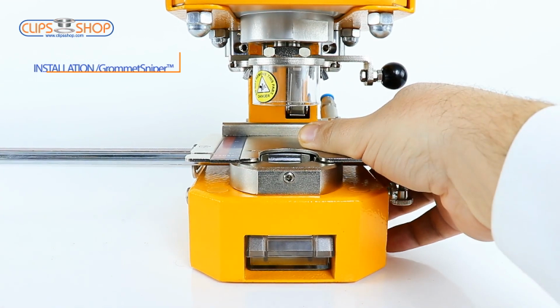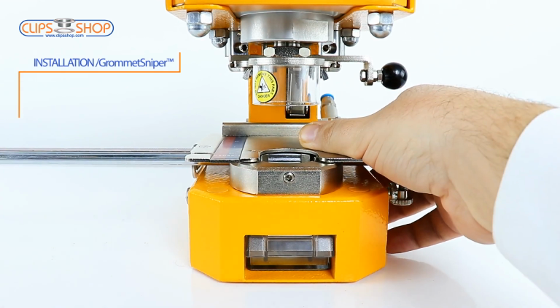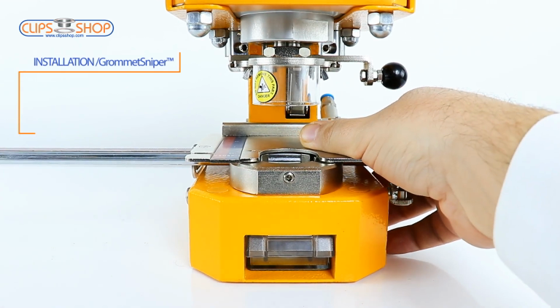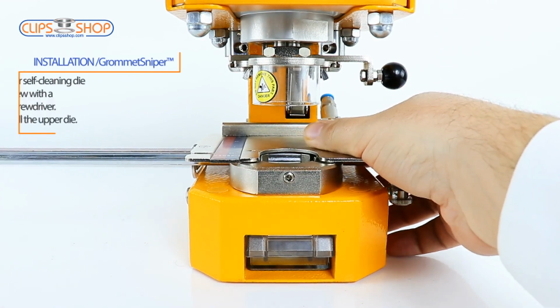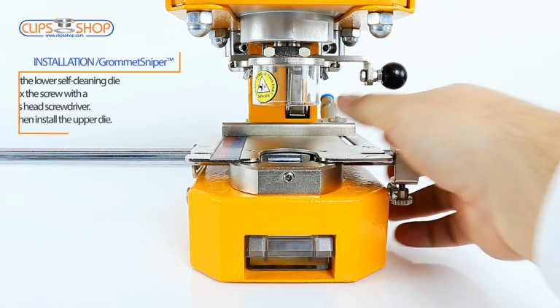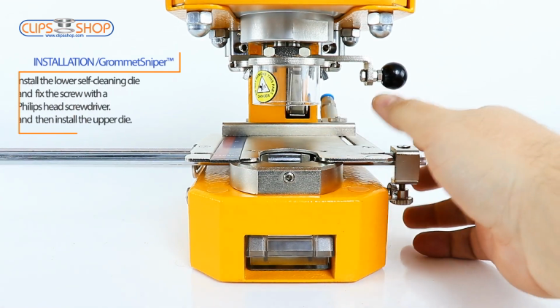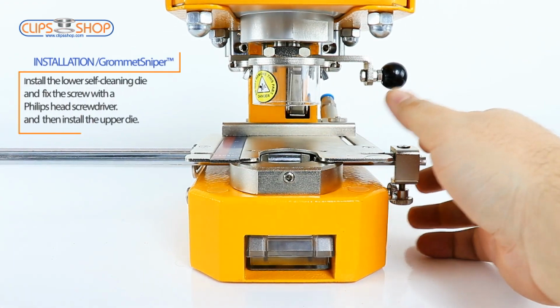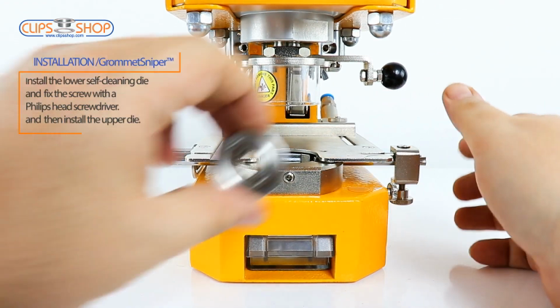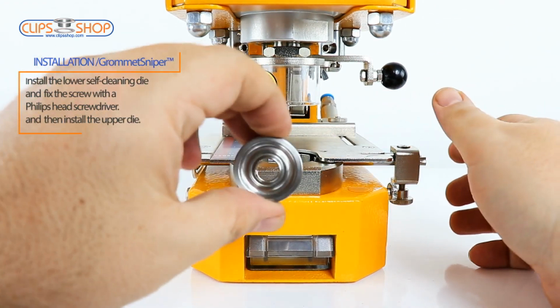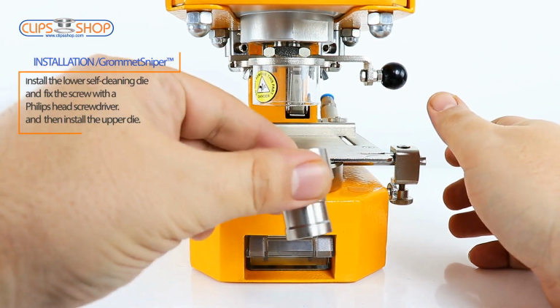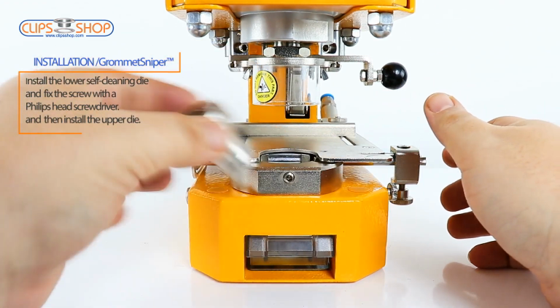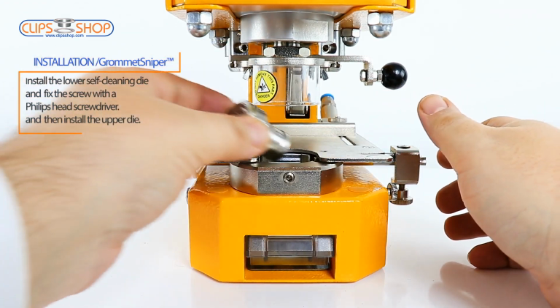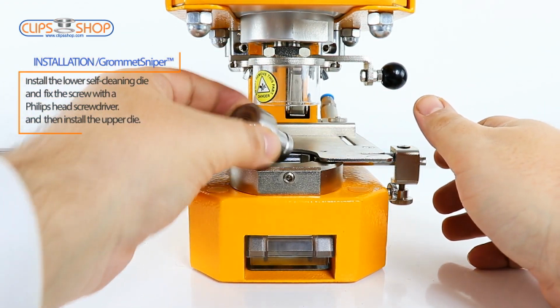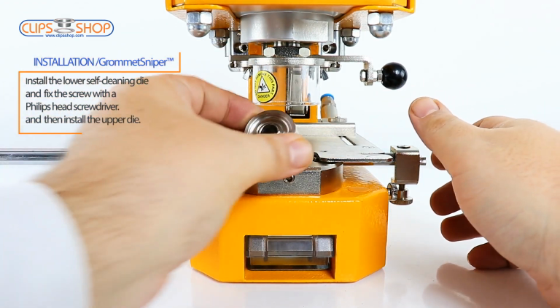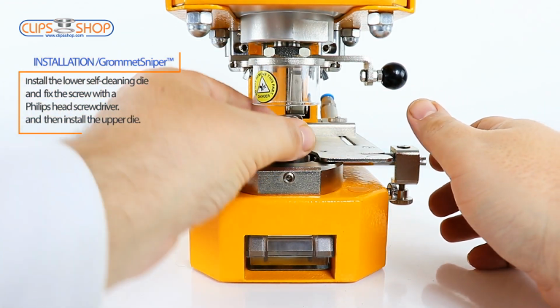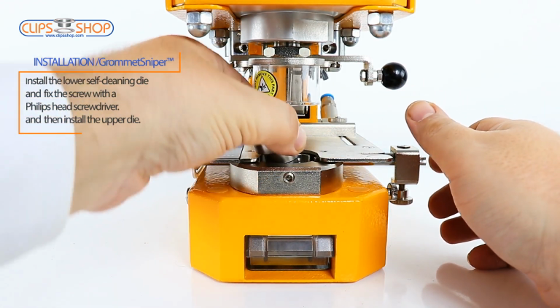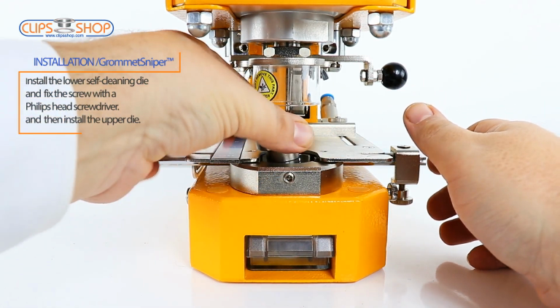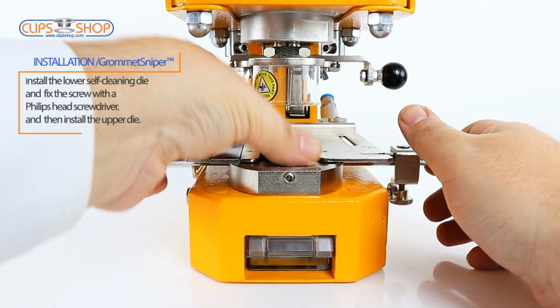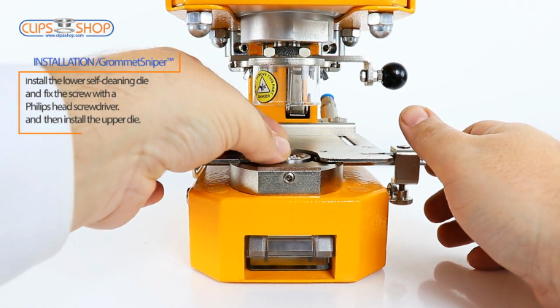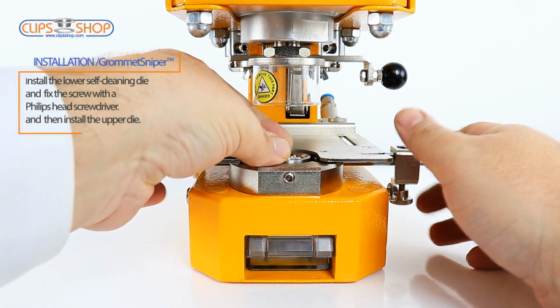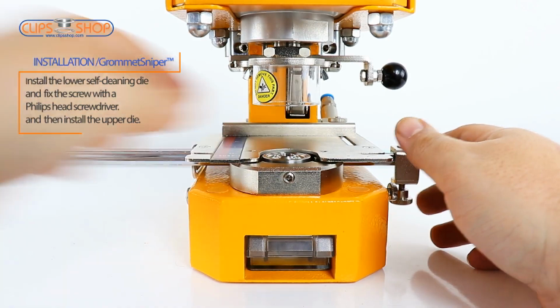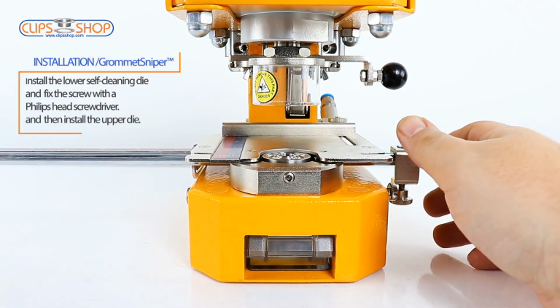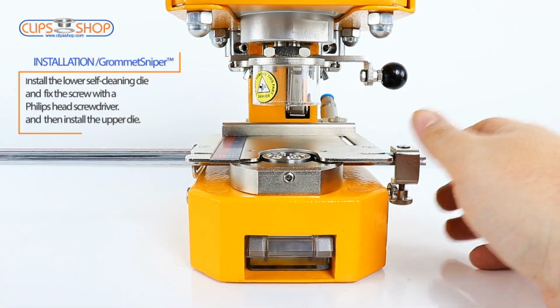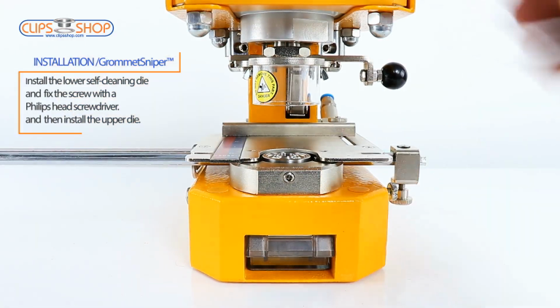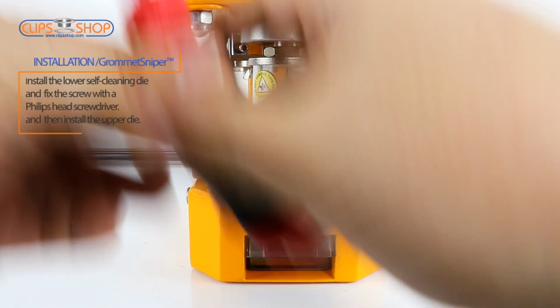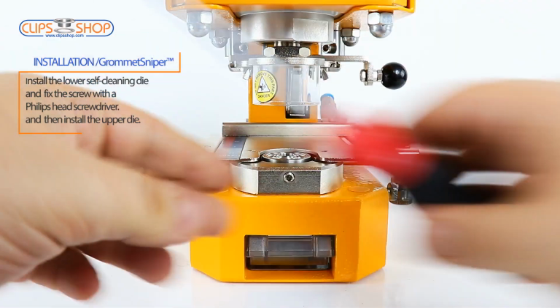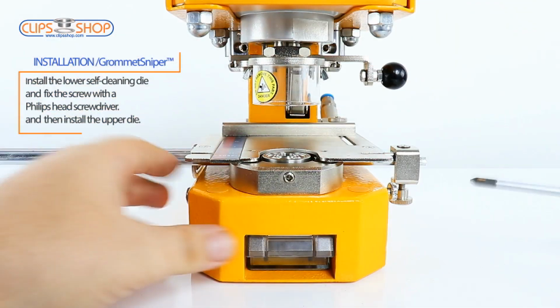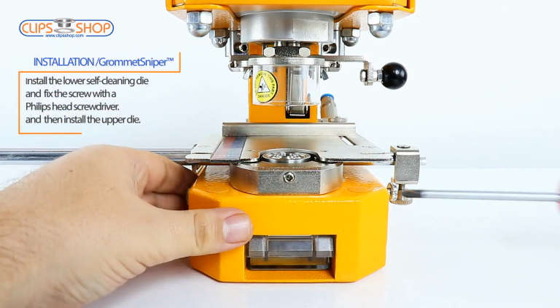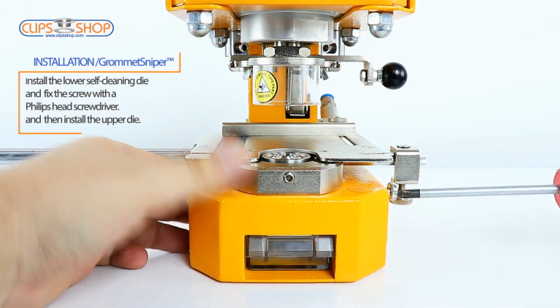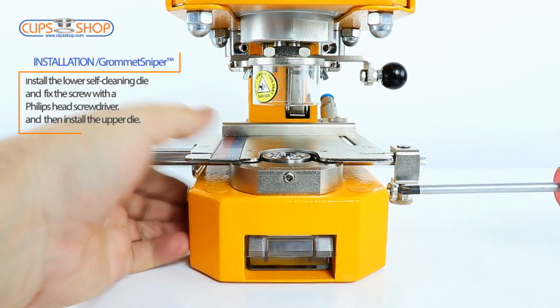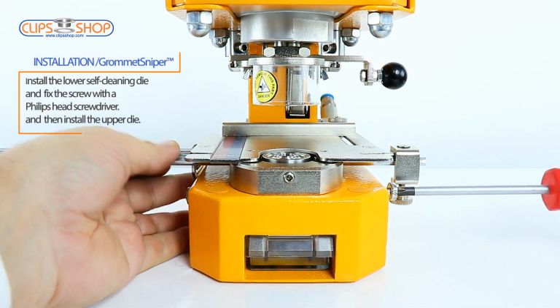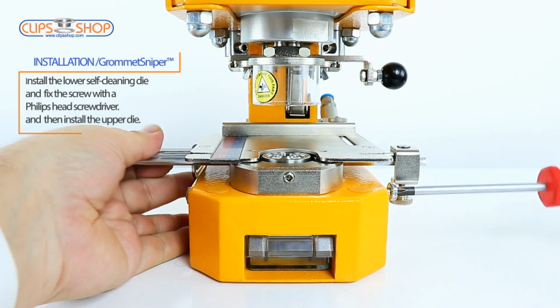Install the lower self-cleaning die and fix the screw with a Phillips head screwdriver, and then install the upper die.